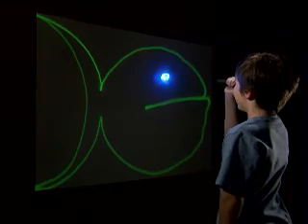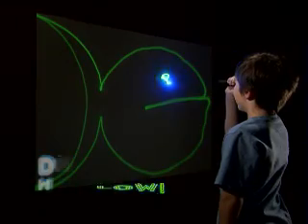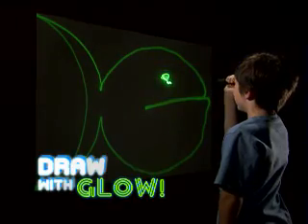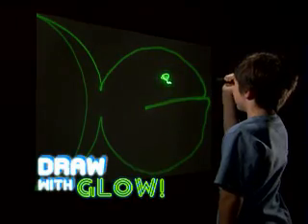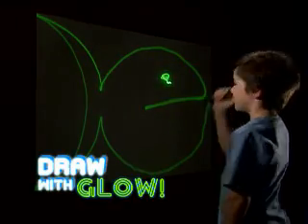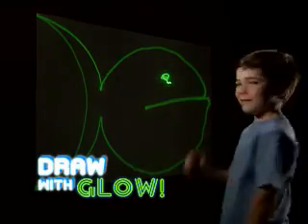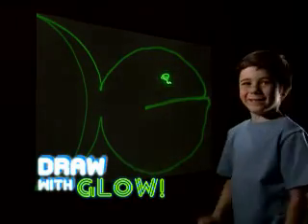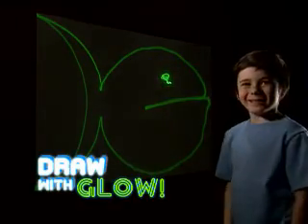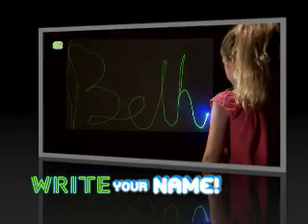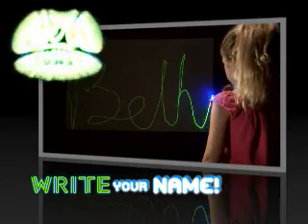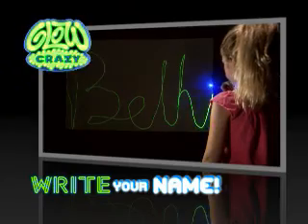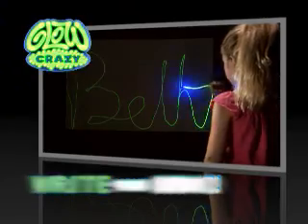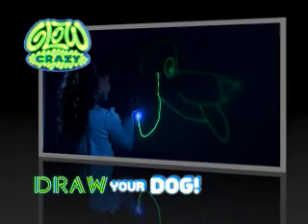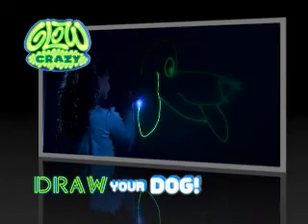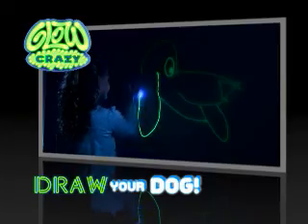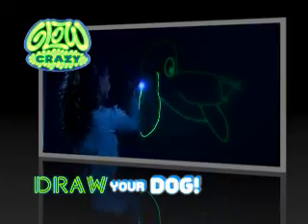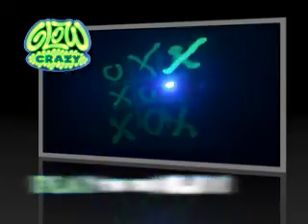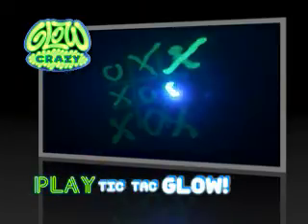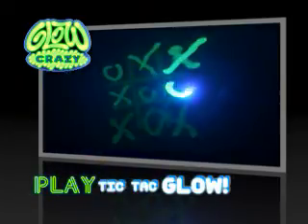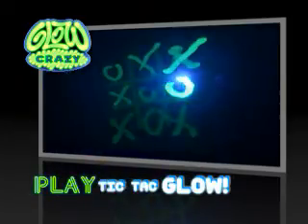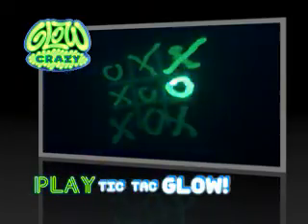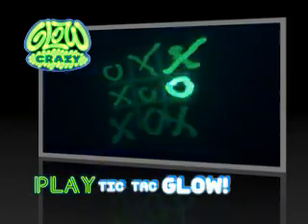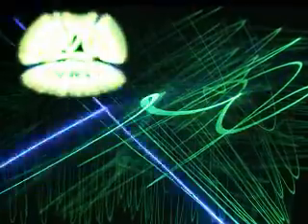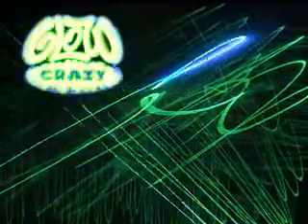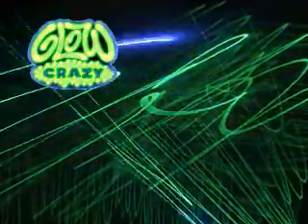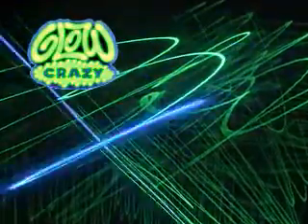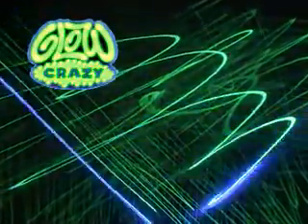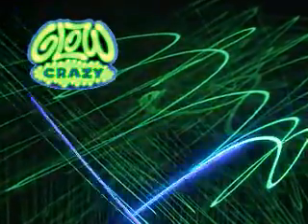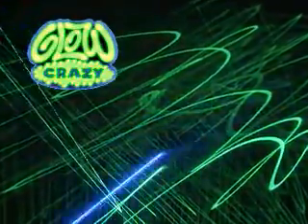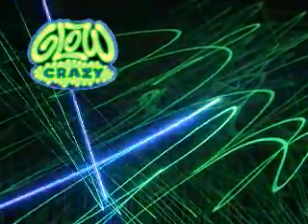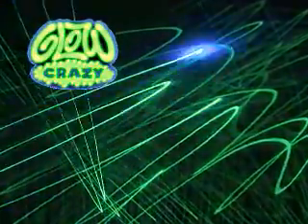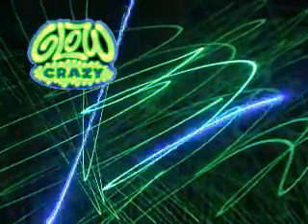With Glow Crazy, you can draw with glow. Write your name, draw your dog, play Tic Tac Glow. Put on a spectacular Glow Crazy light show.